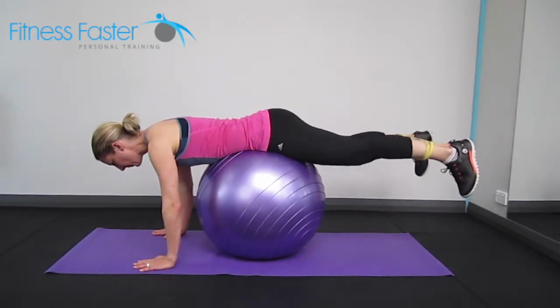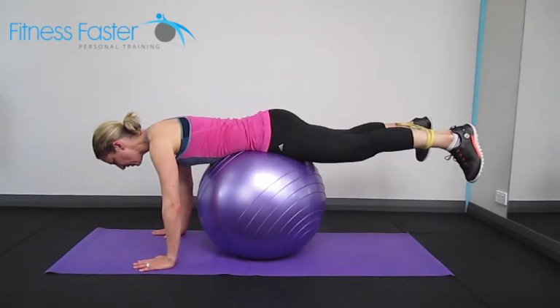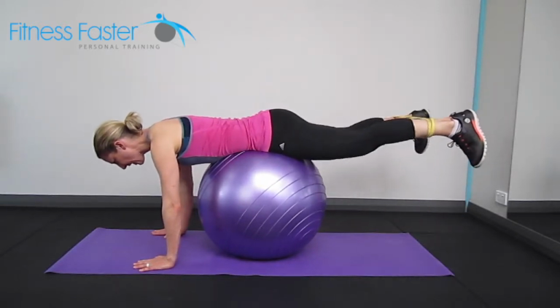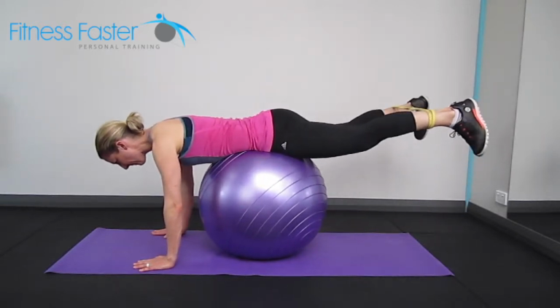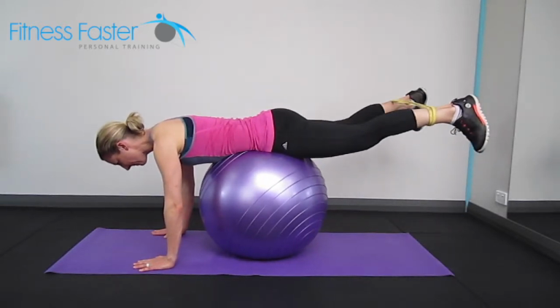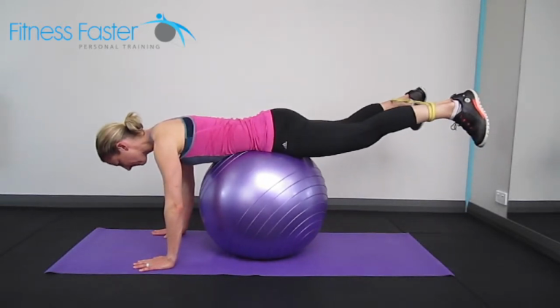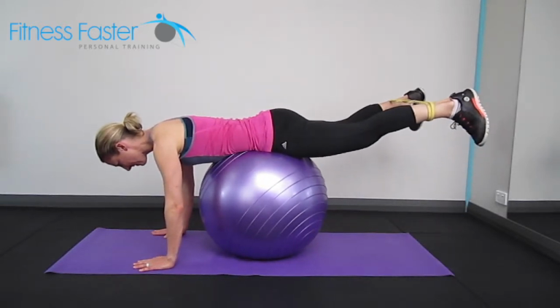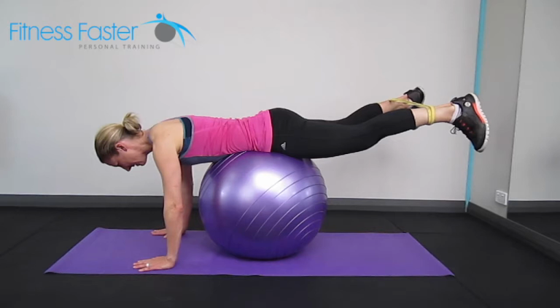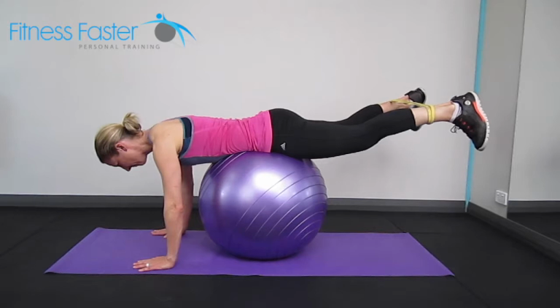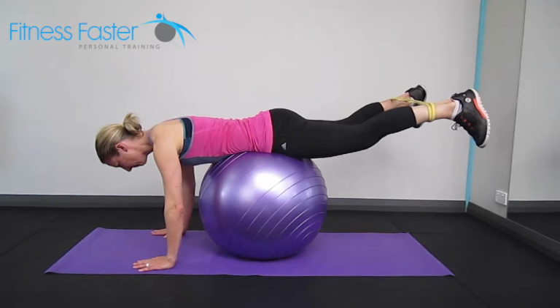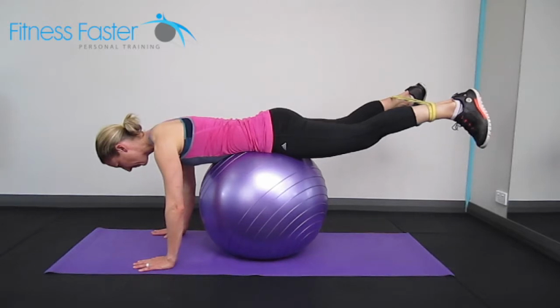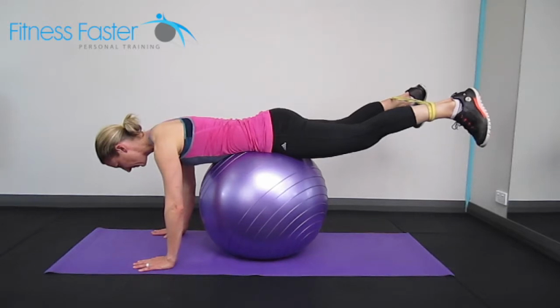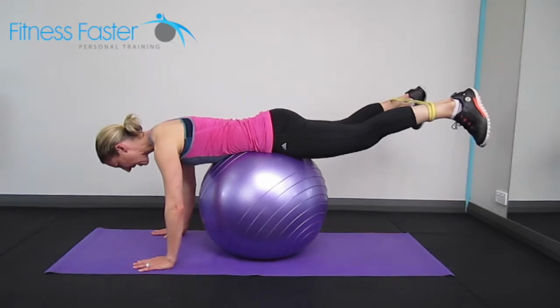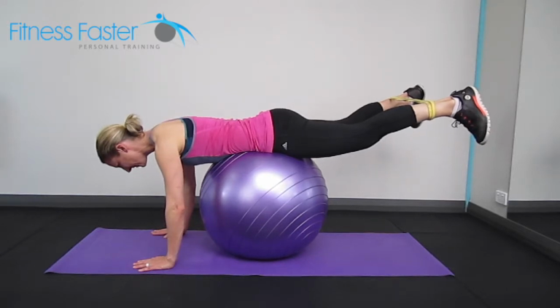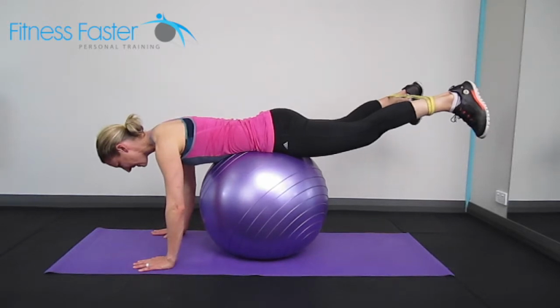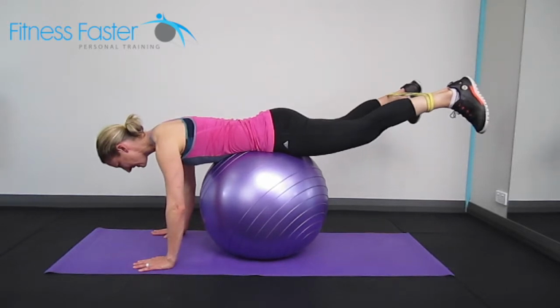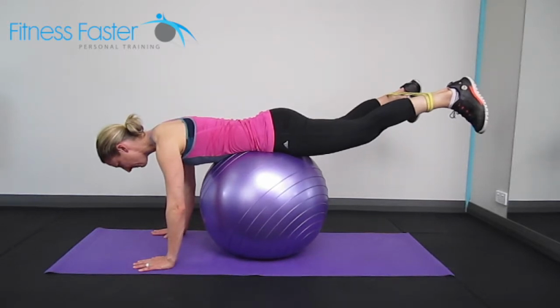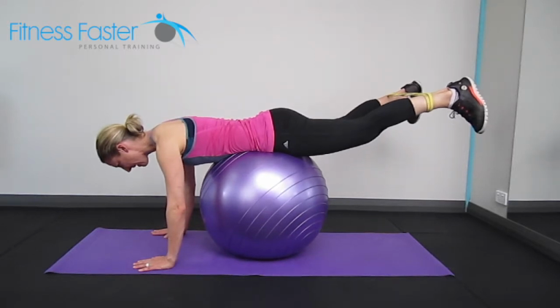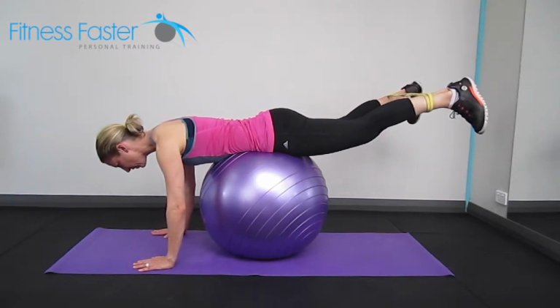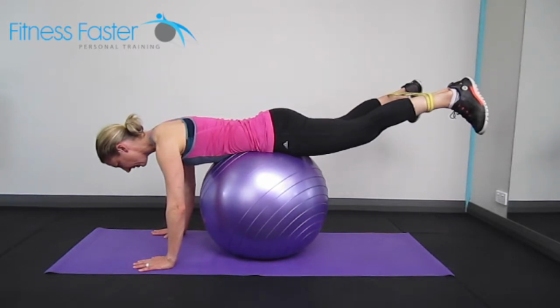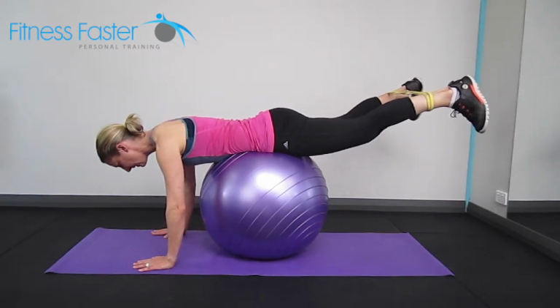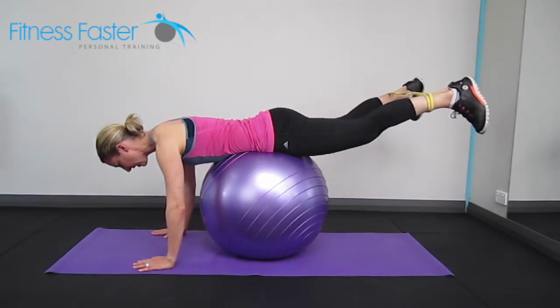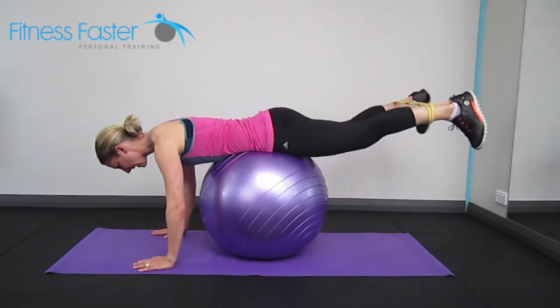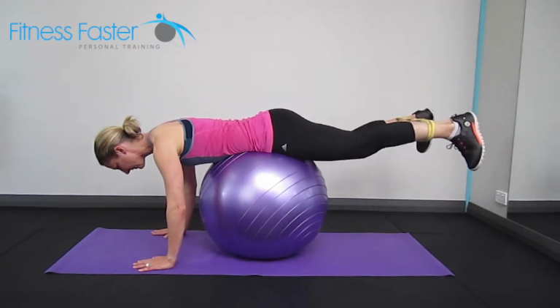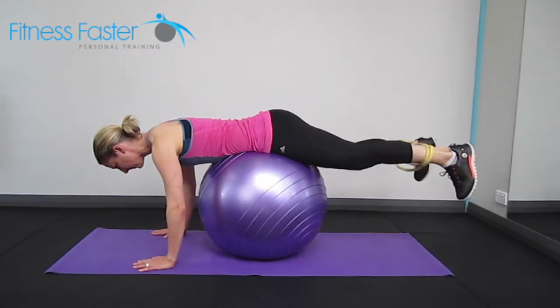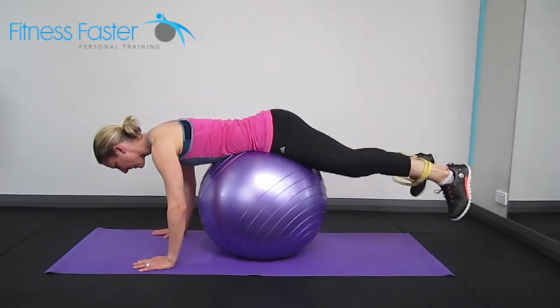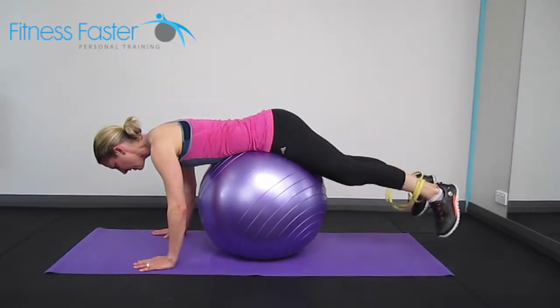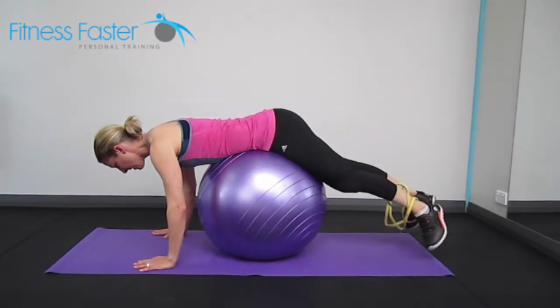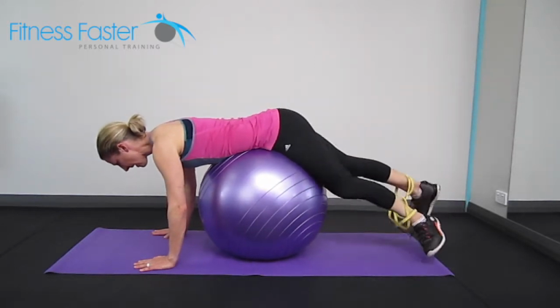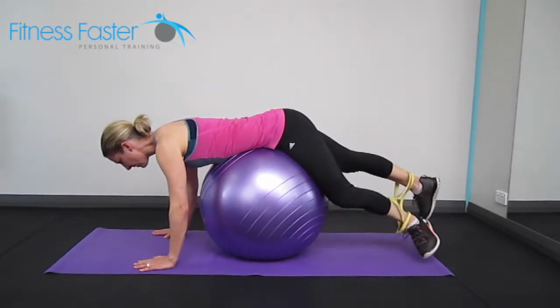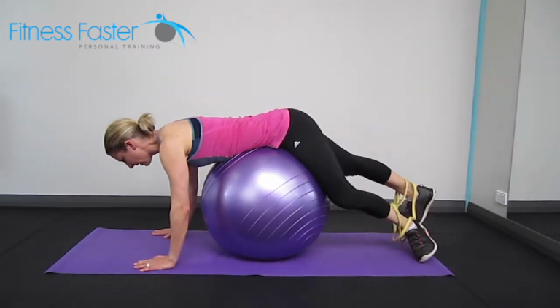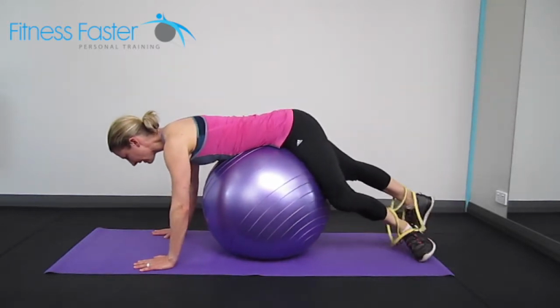So pushing up, push out against the band, toes are turning out as well, and release.